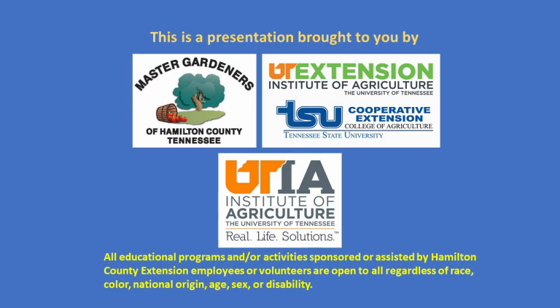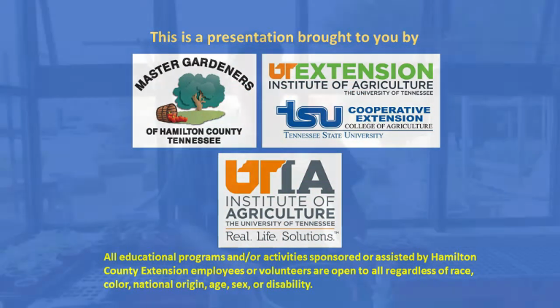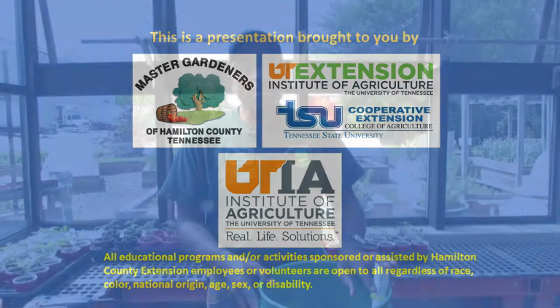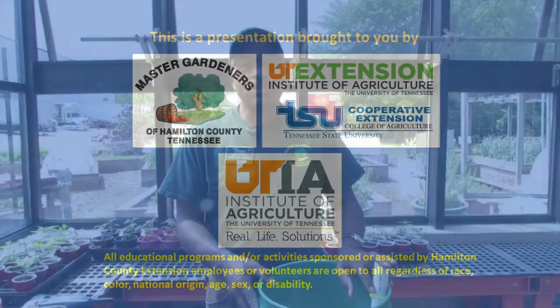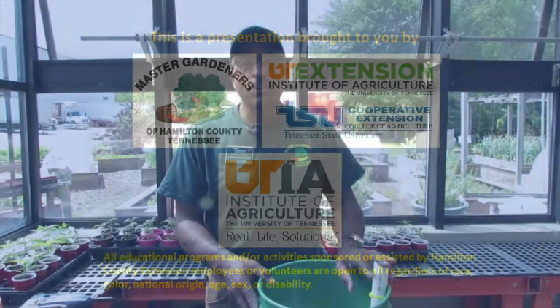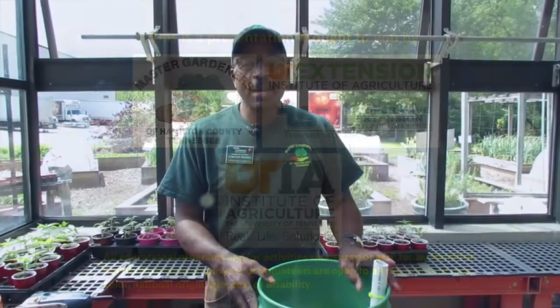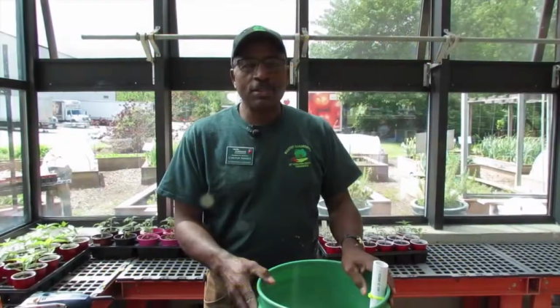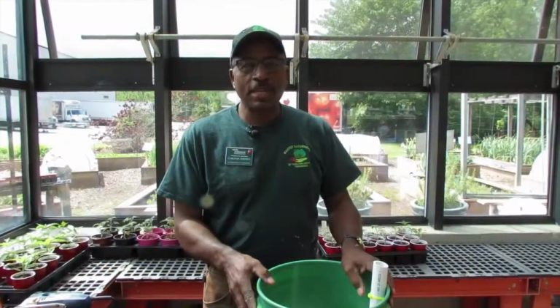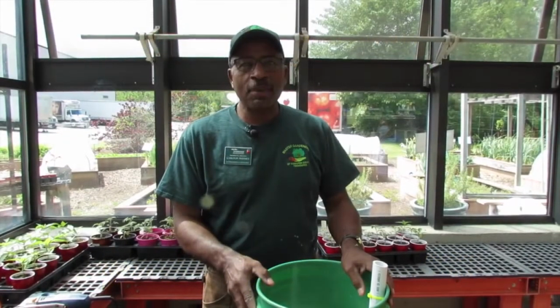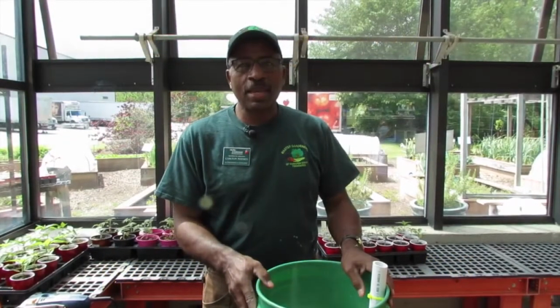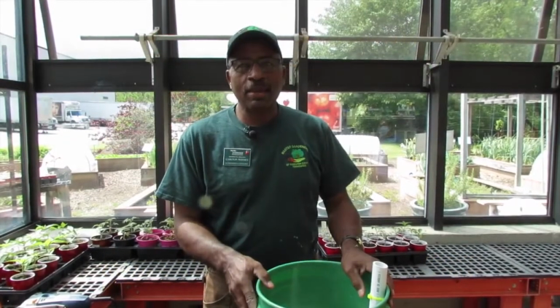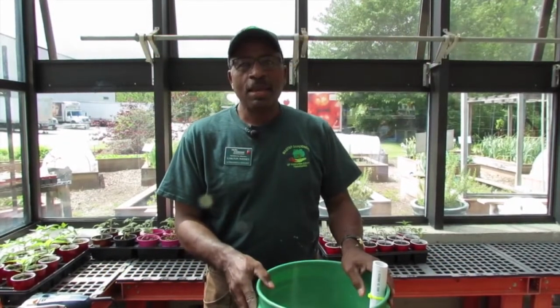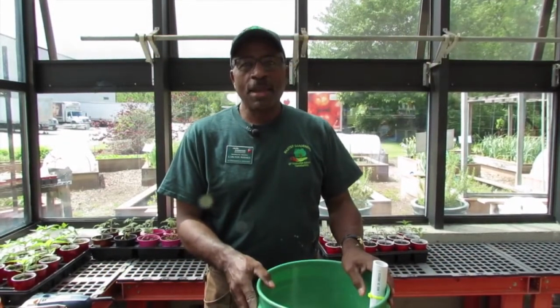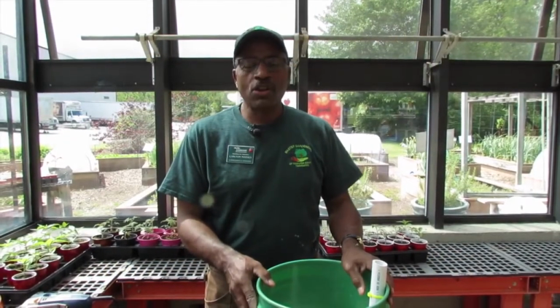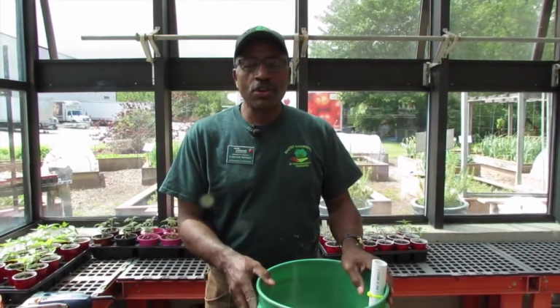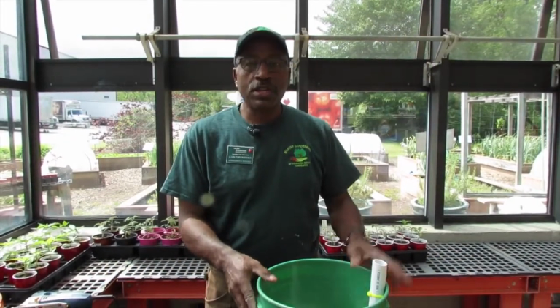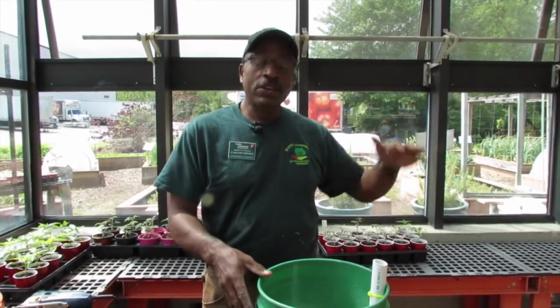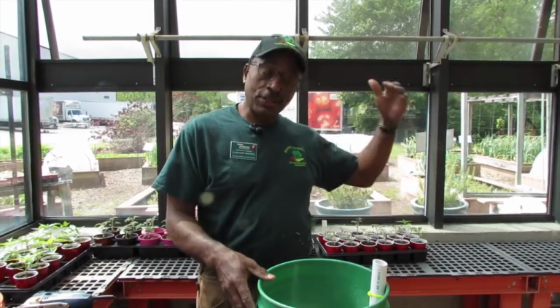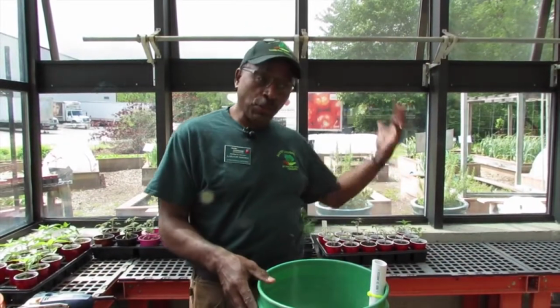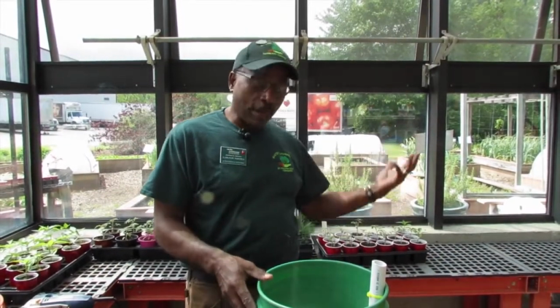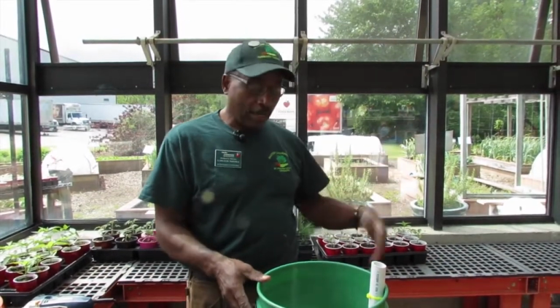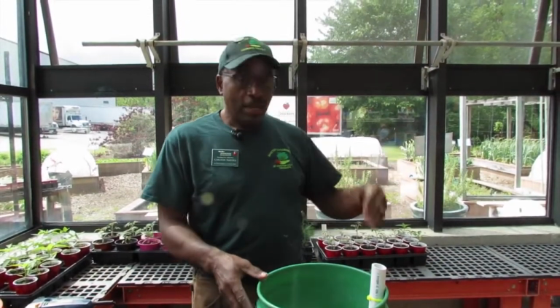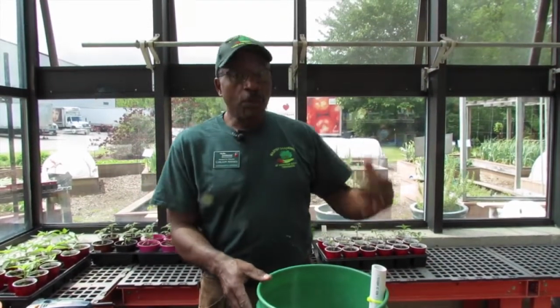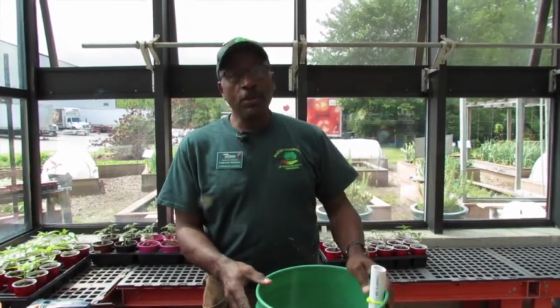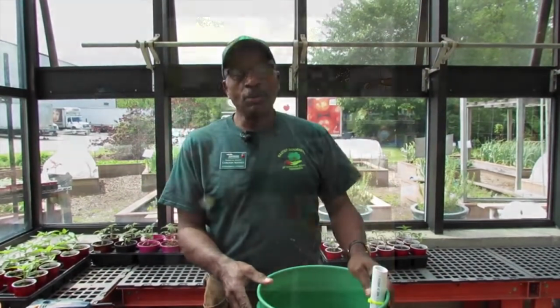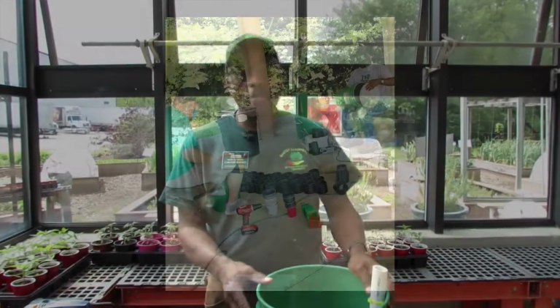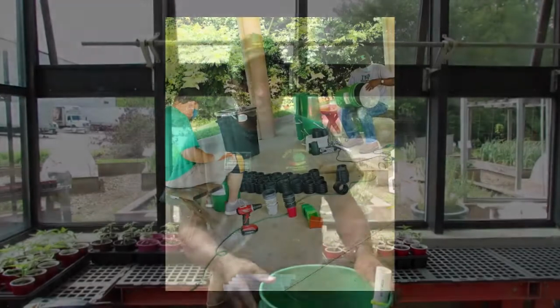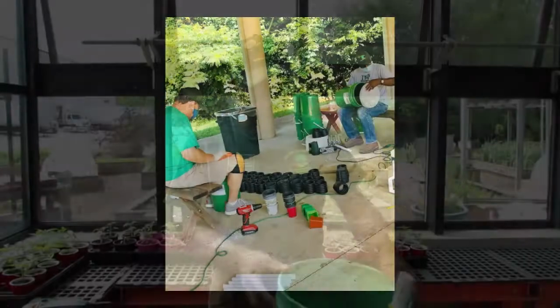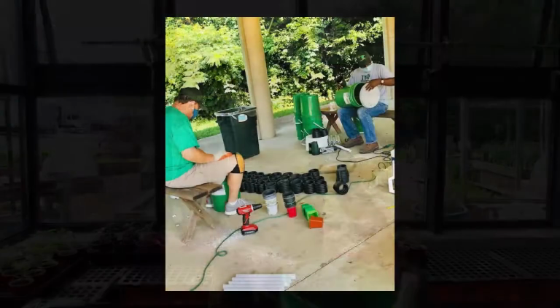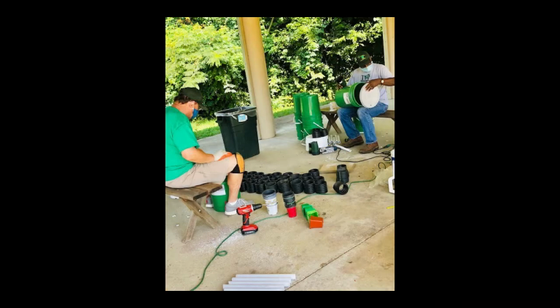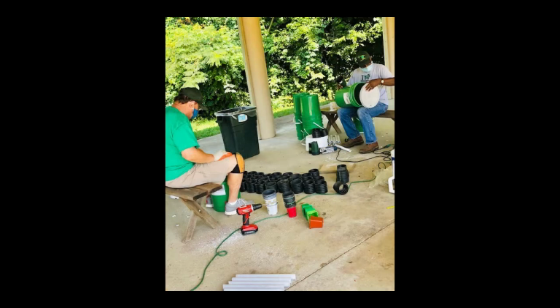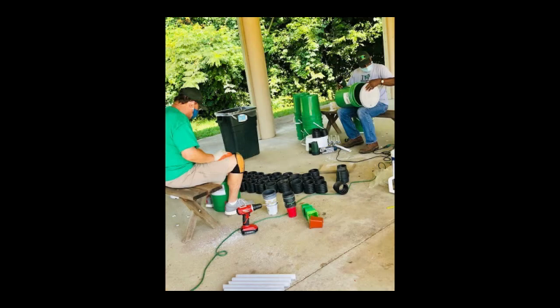My name is Carlton Mathis. I'm with the Hampton County Master Gardeners here at the Food Bank, and we're building grow buckets, or earth buckets.